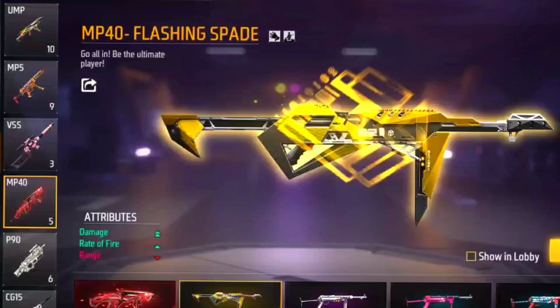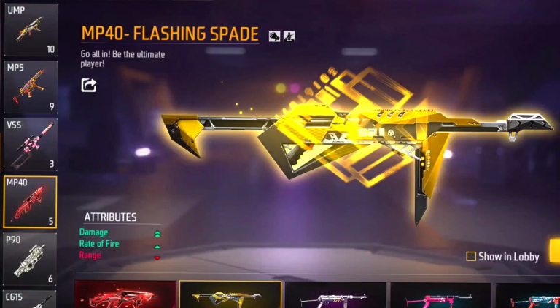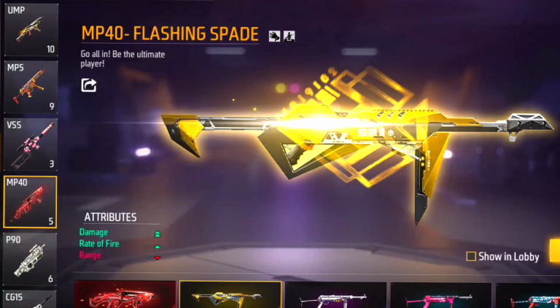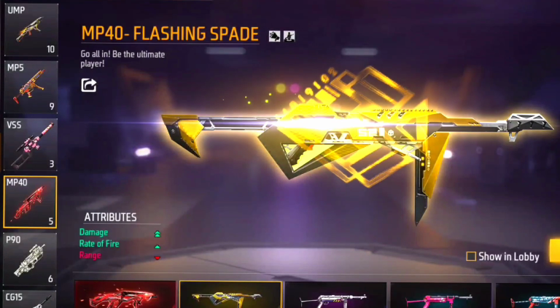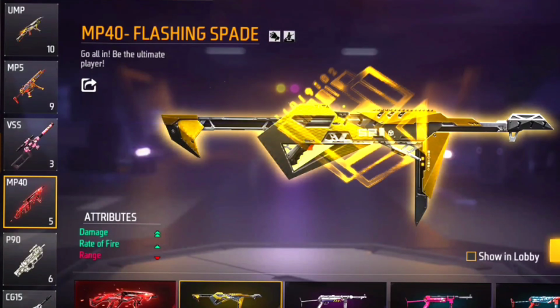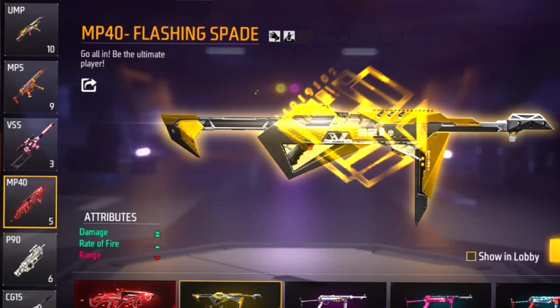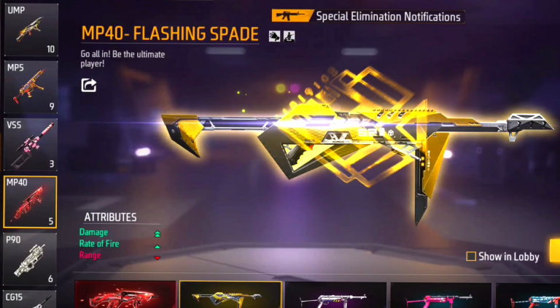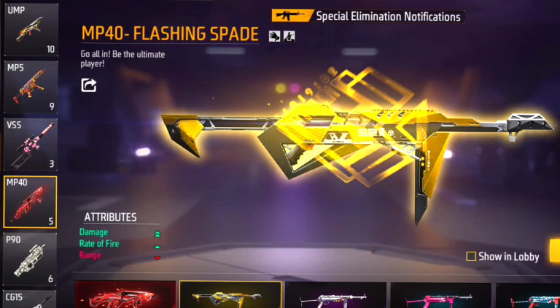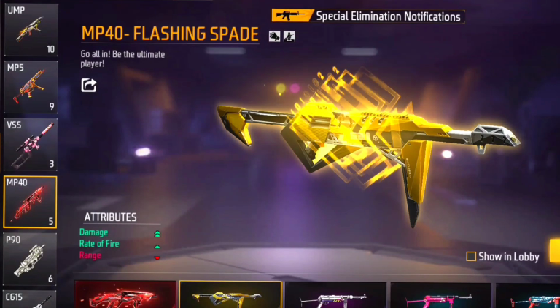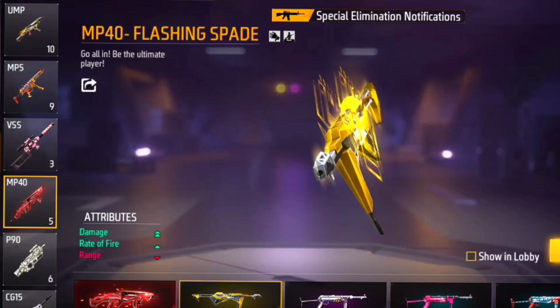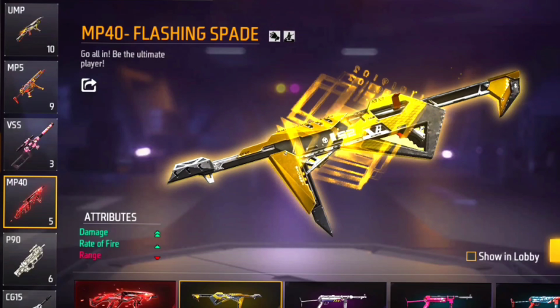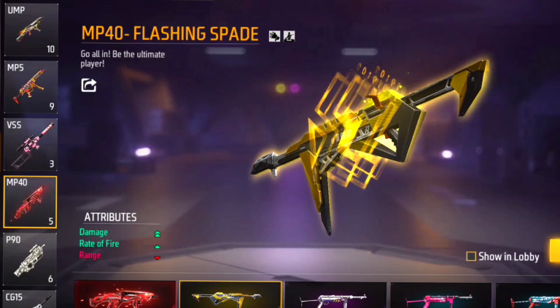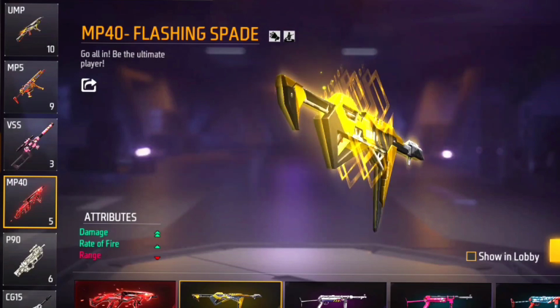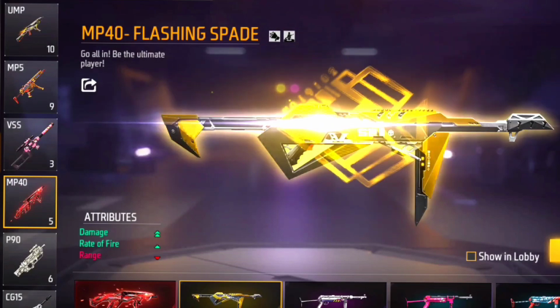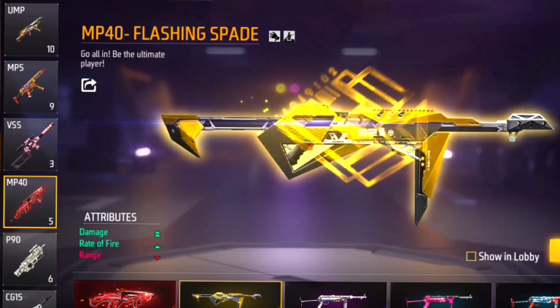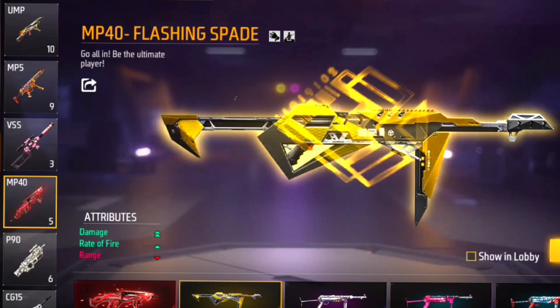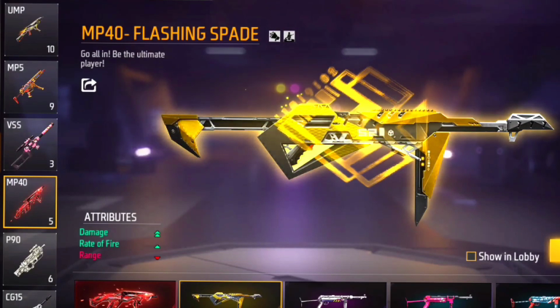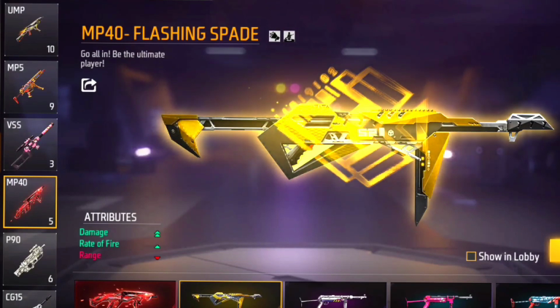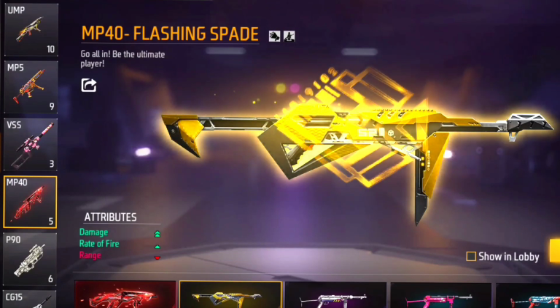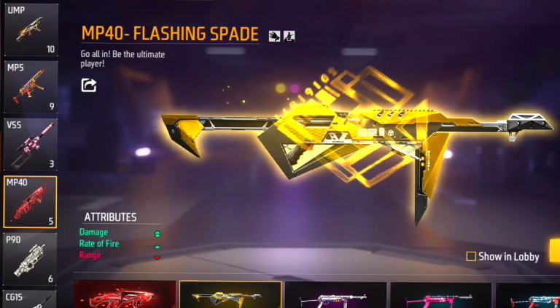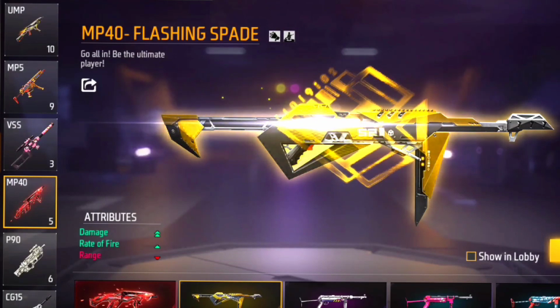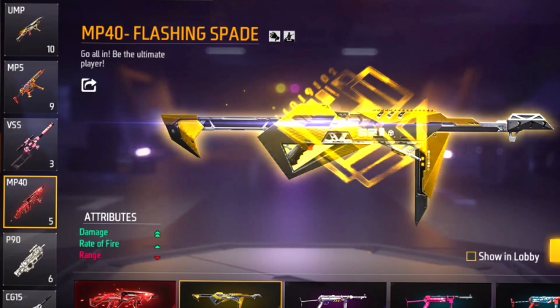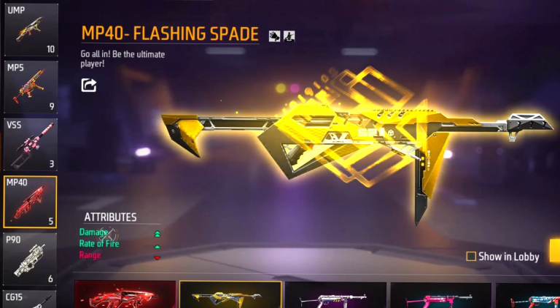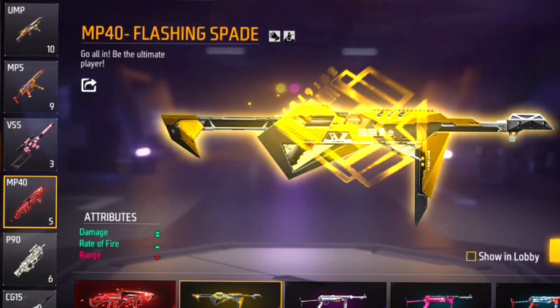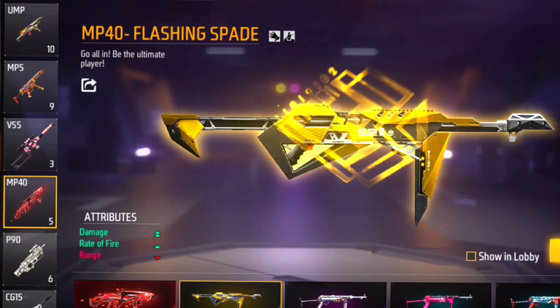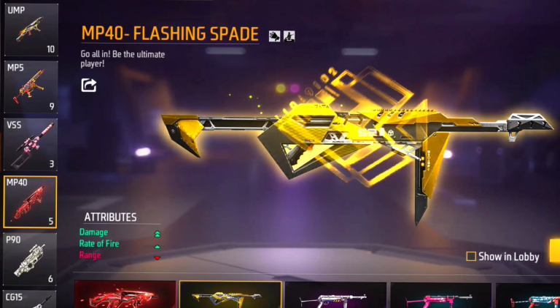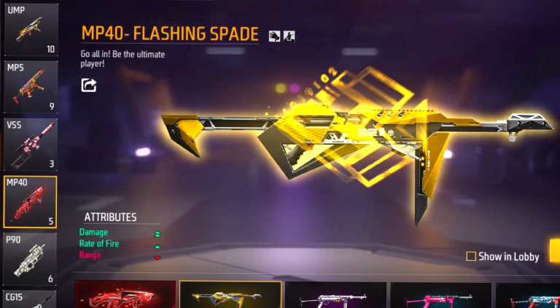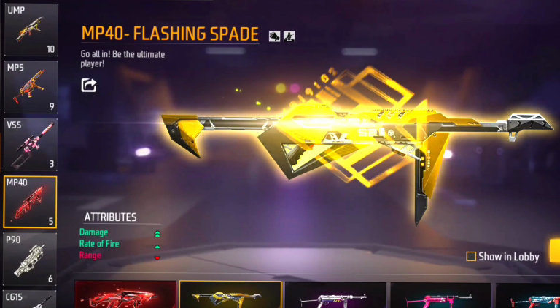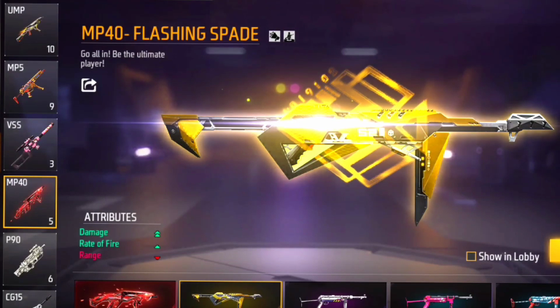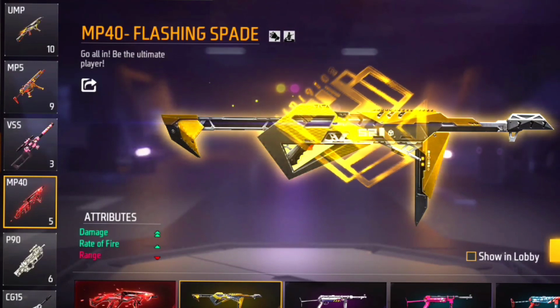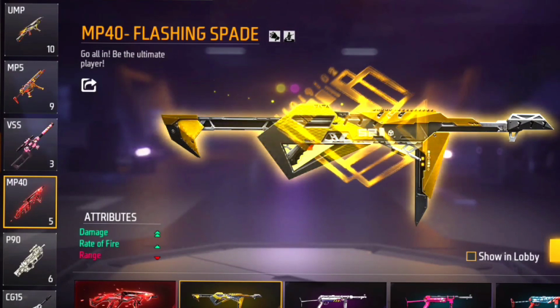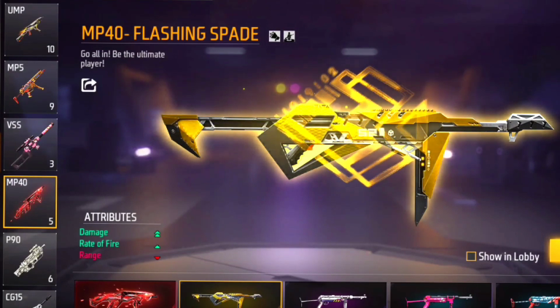So first we will look at the Poker MP40. Here you can see the attributes: Double Damage, Rate of Fire Plus, and Range Minus. The attributes will be the same for Cobra MP40 and other MP40 variants.